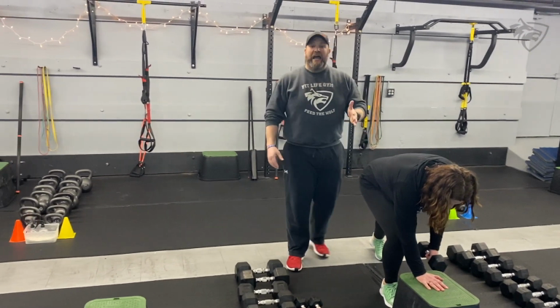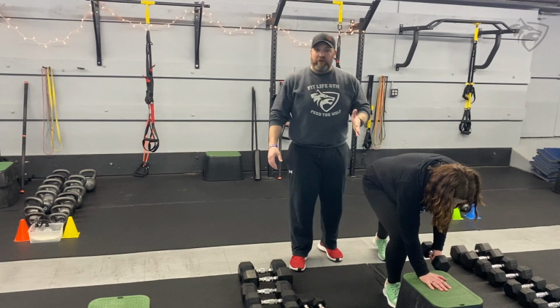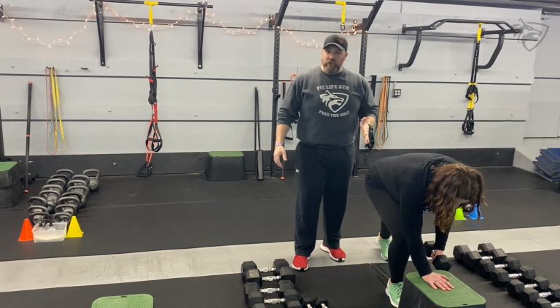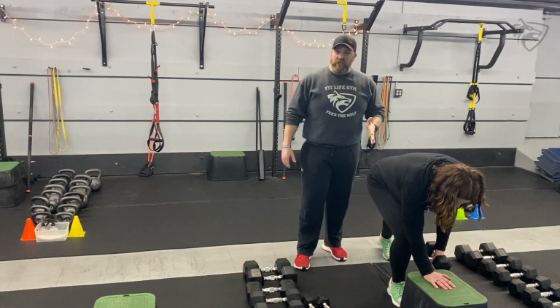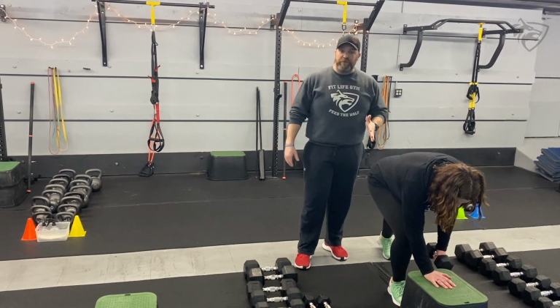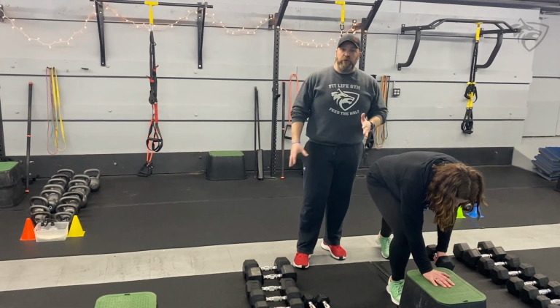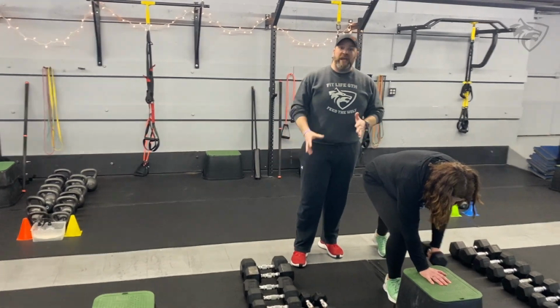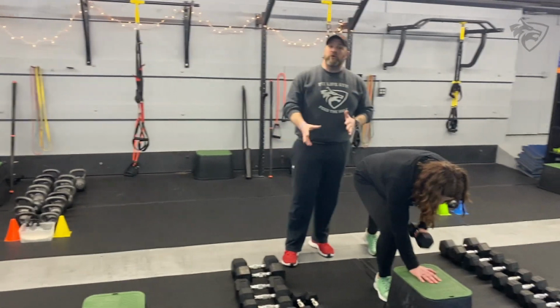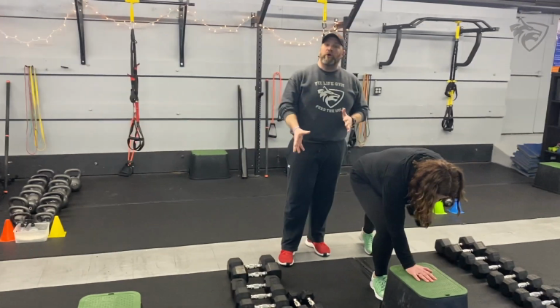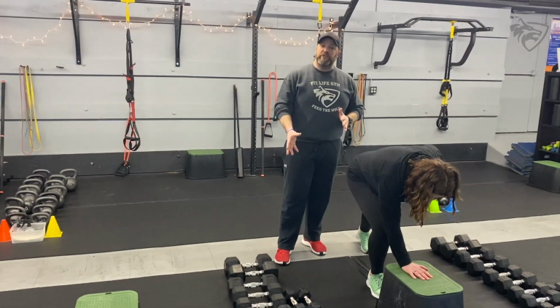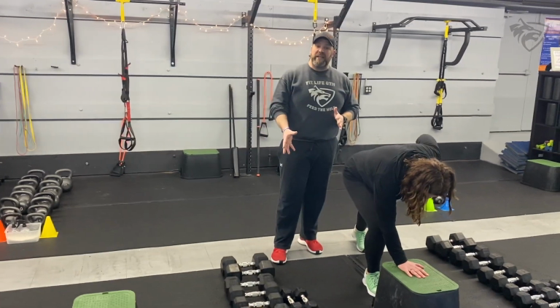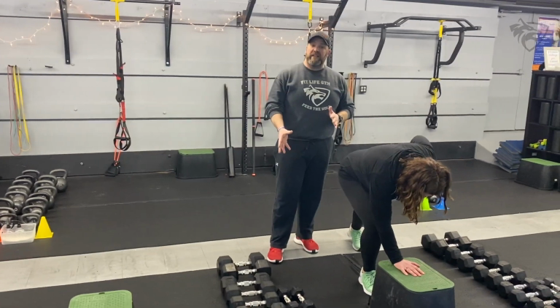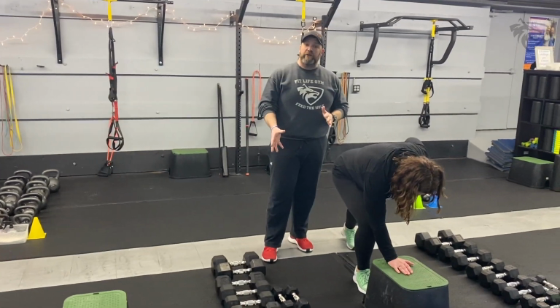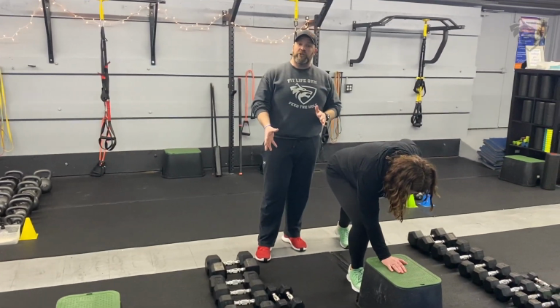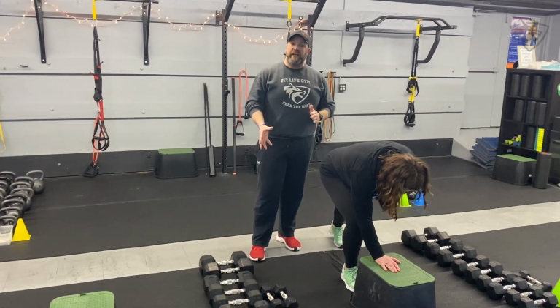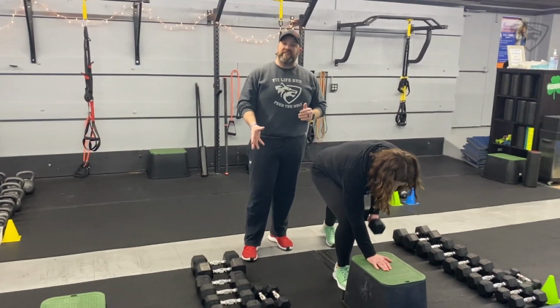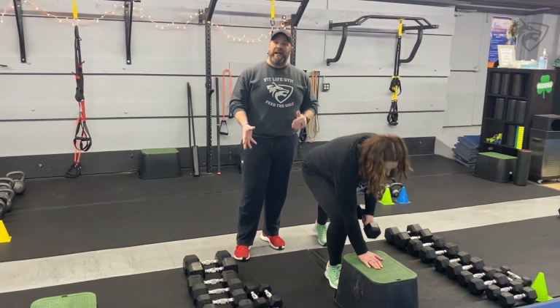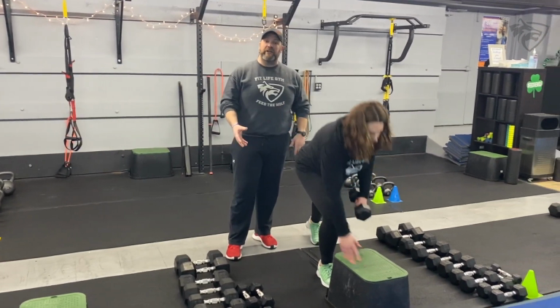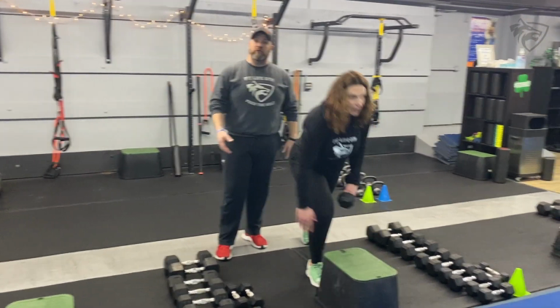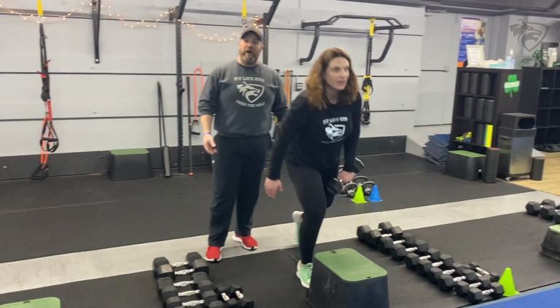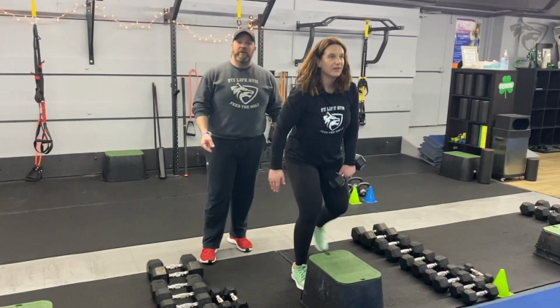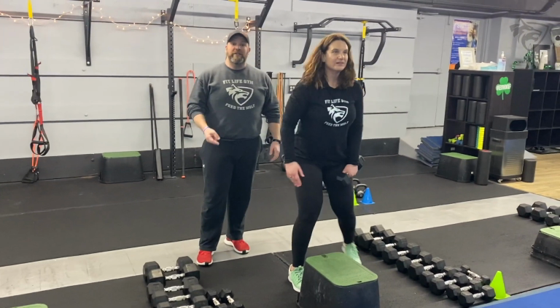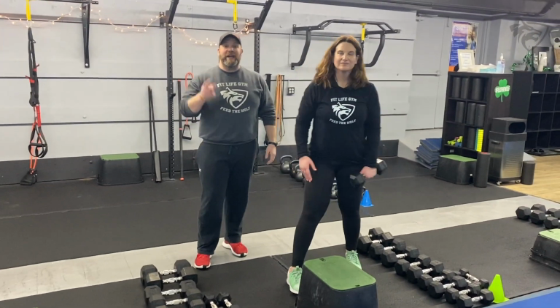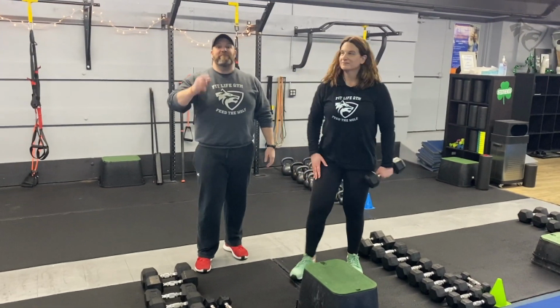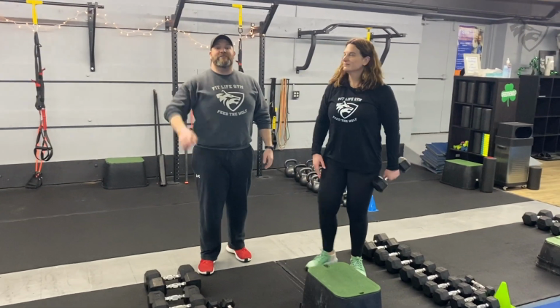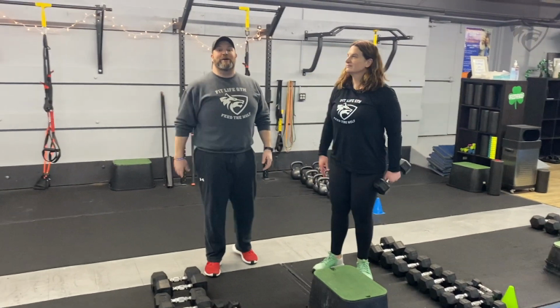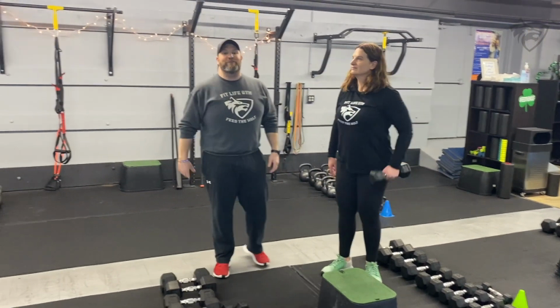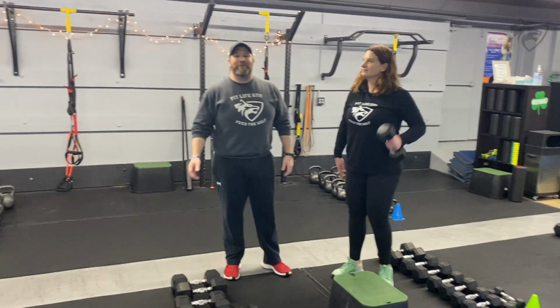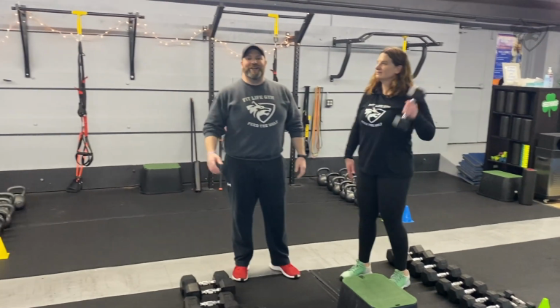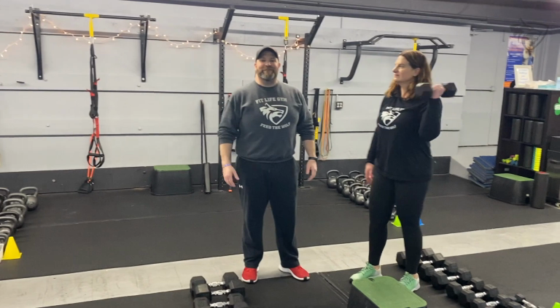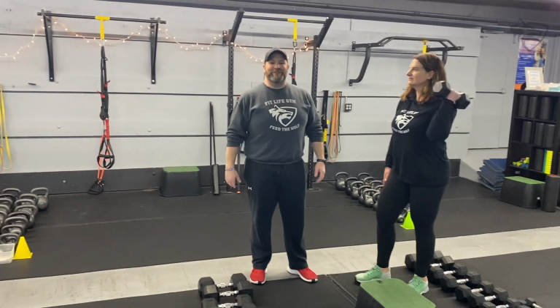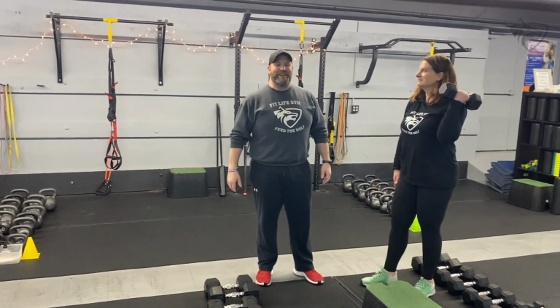Challenge yourself with the weight — you can always make it lighter as you're getting tired. That's our Muscle Minute workout for this week.